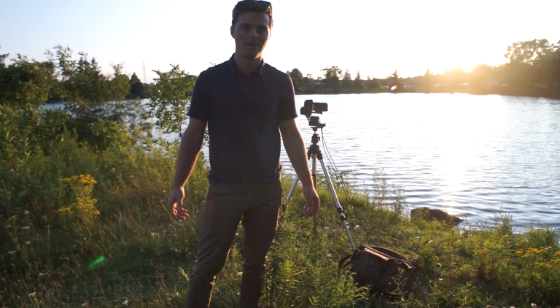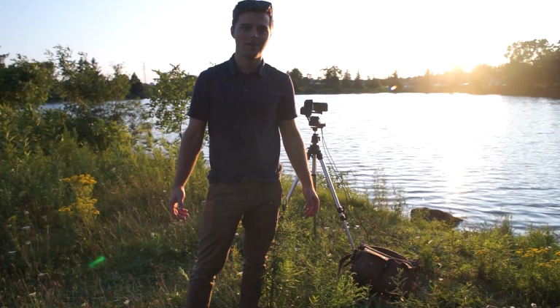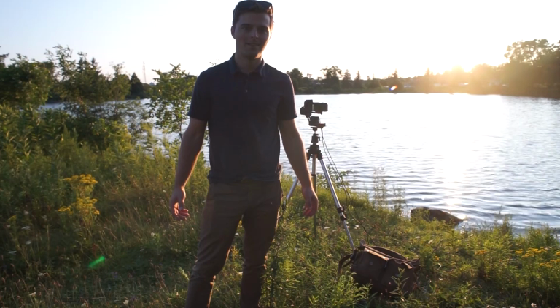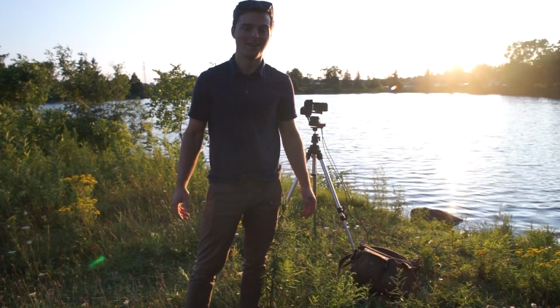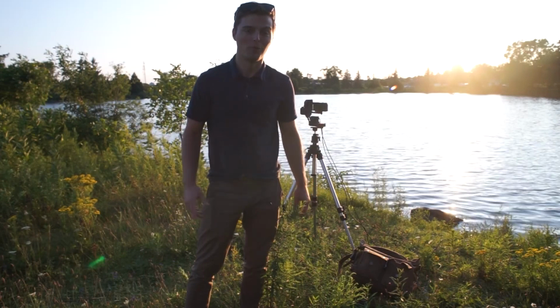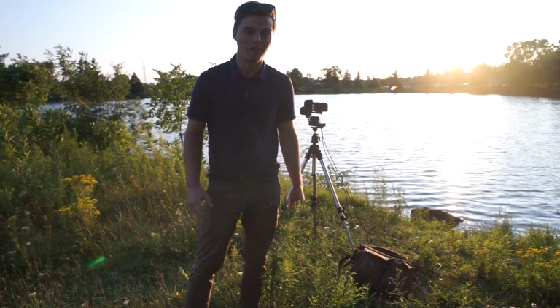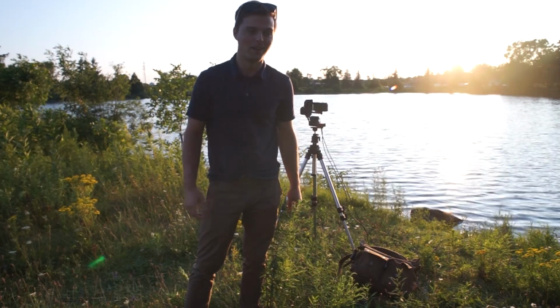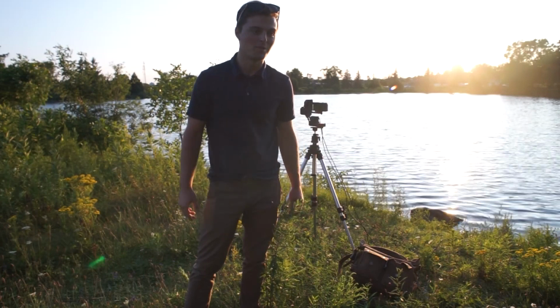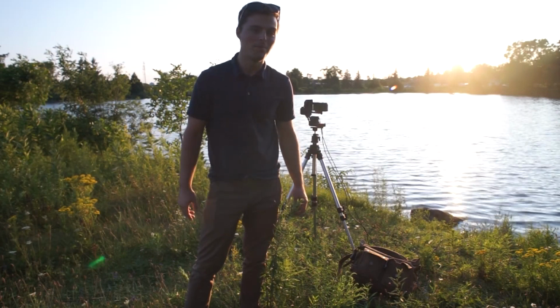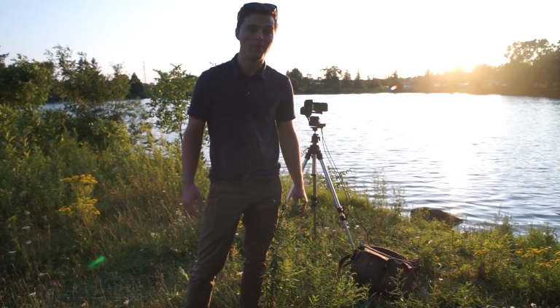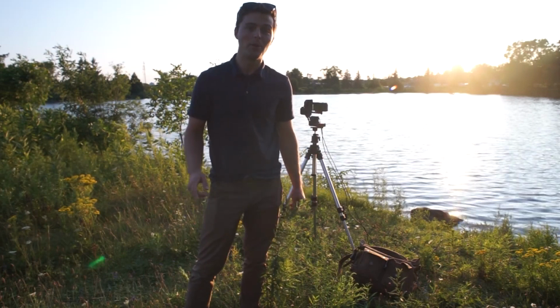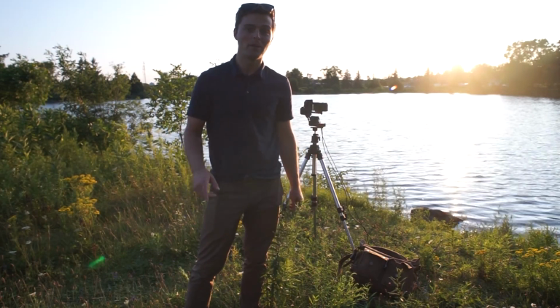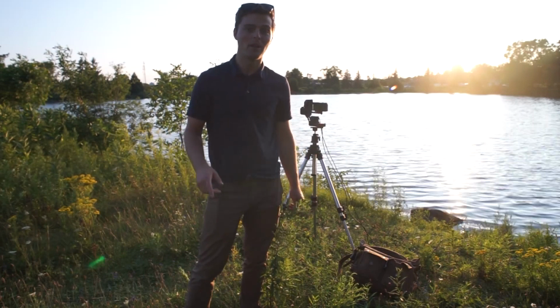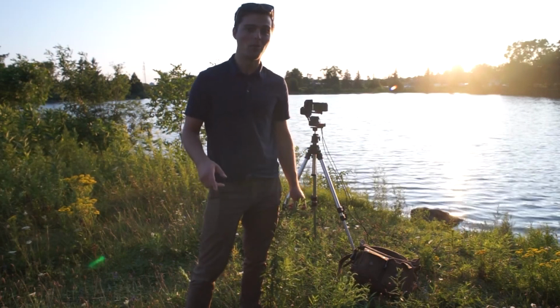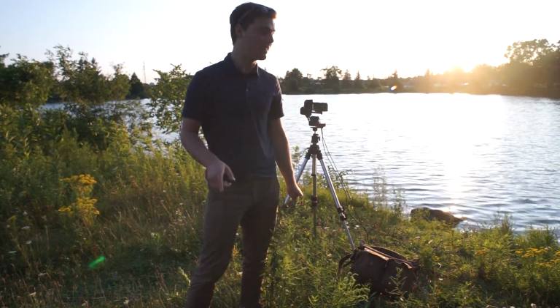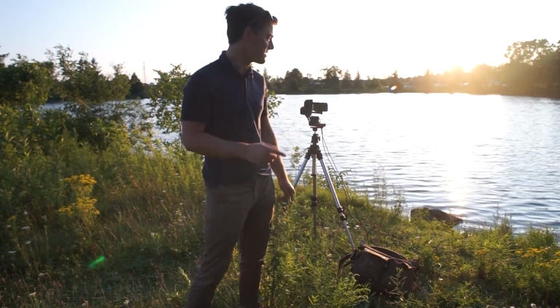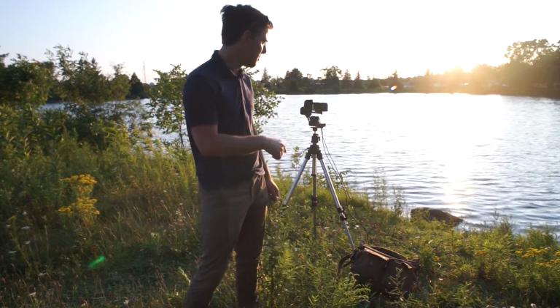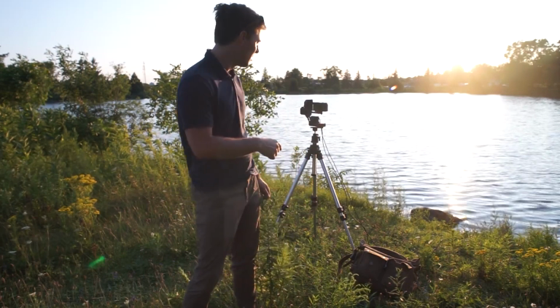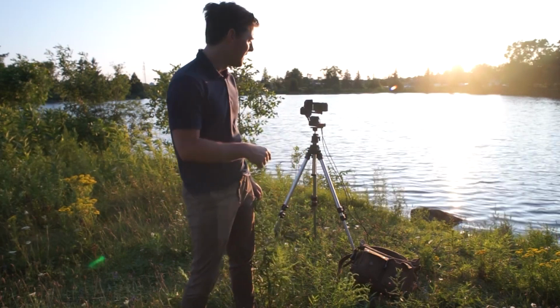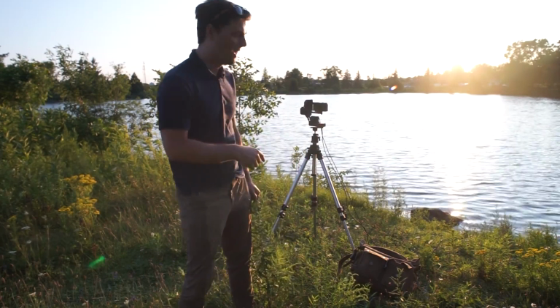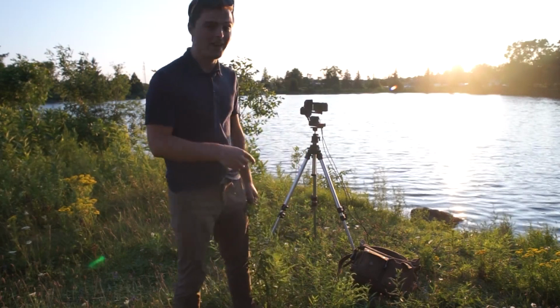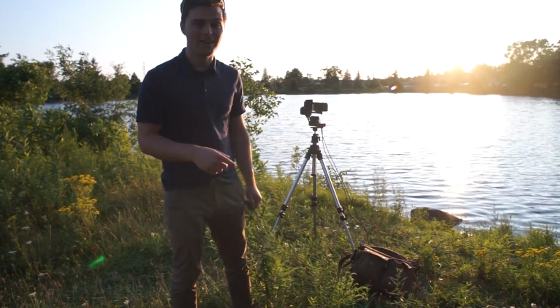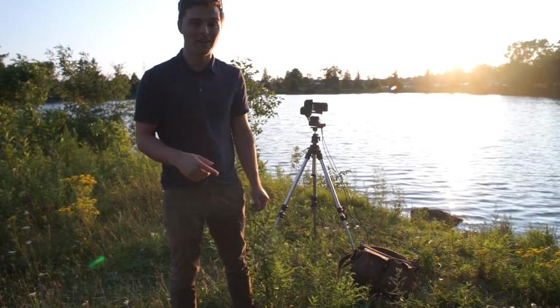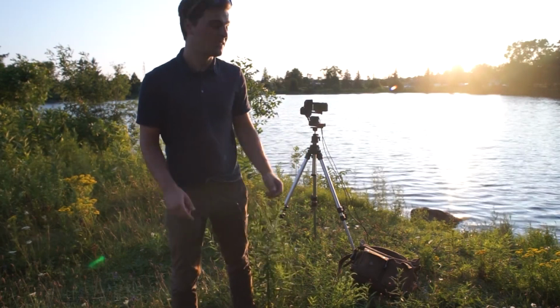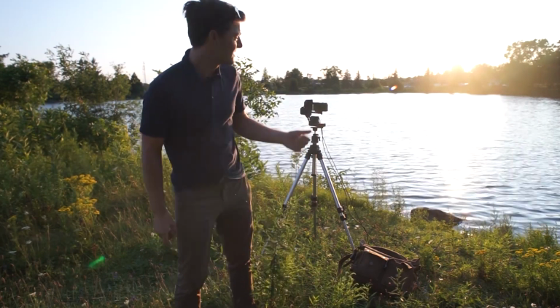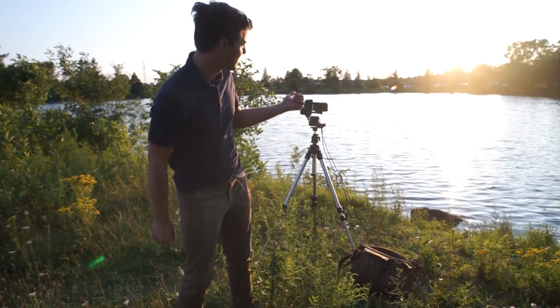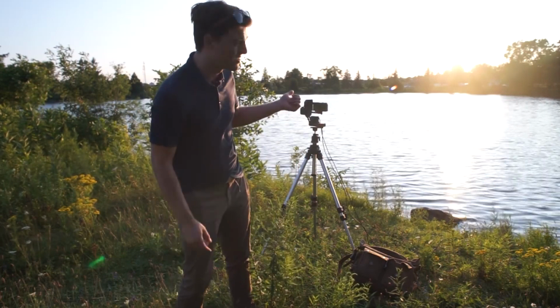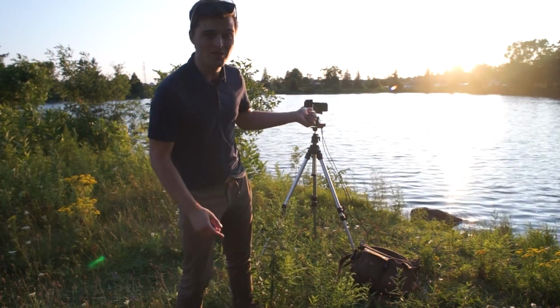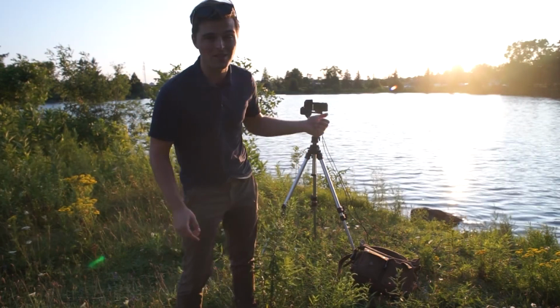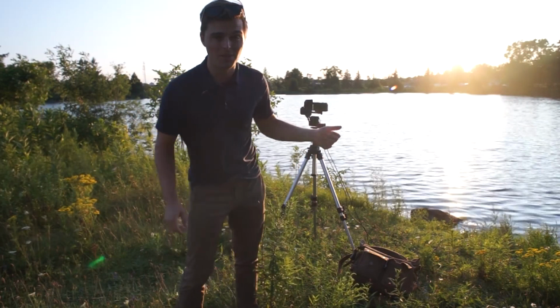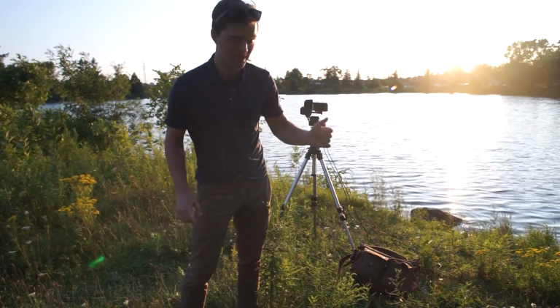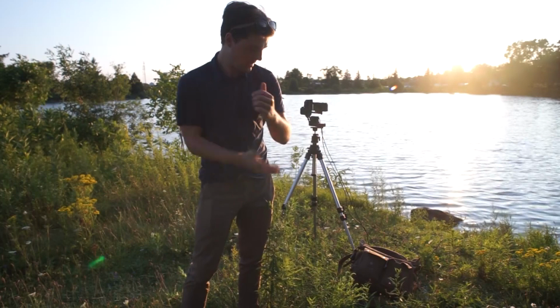Hello everyone, so I'm out here with Xebo and you can see the sun's just about to set.